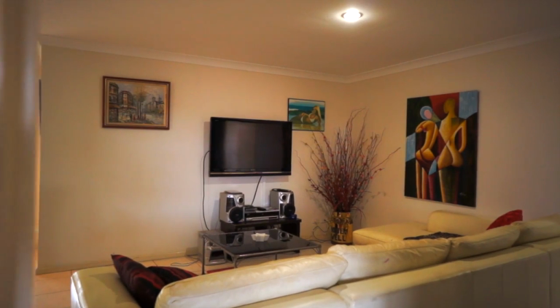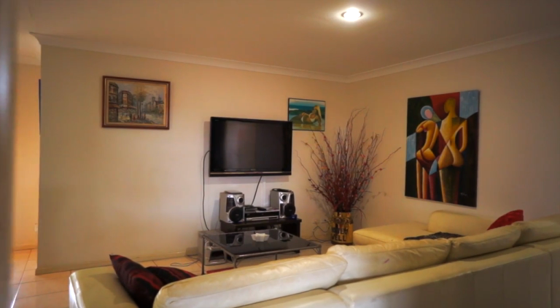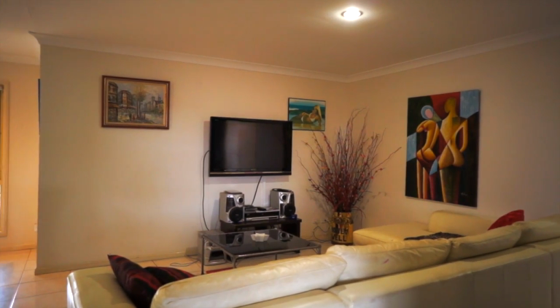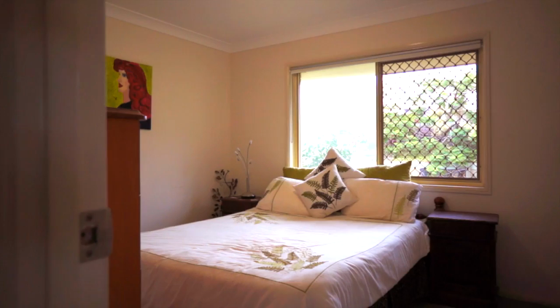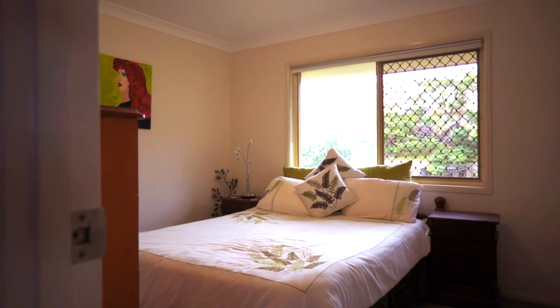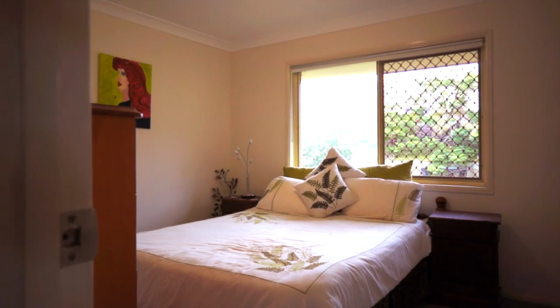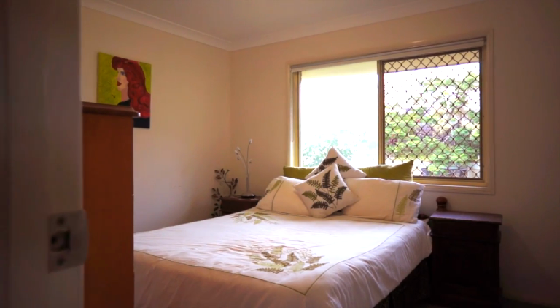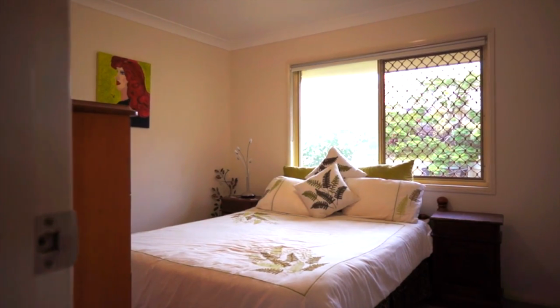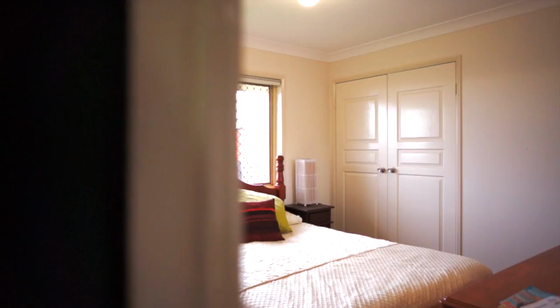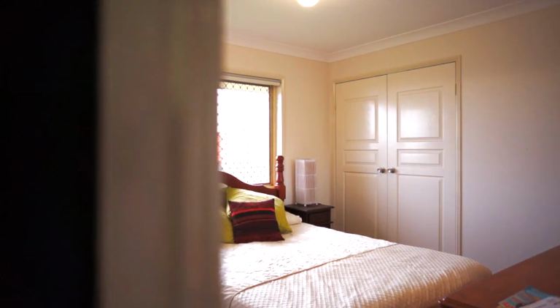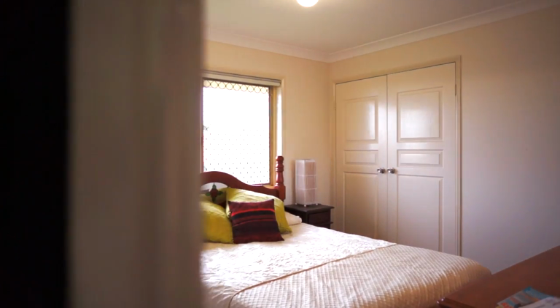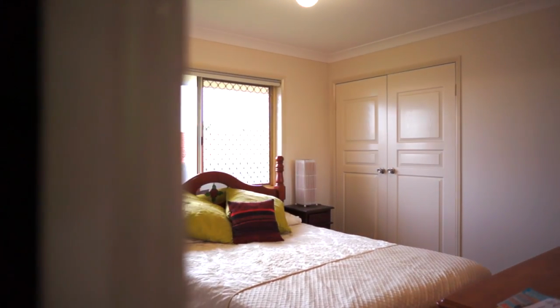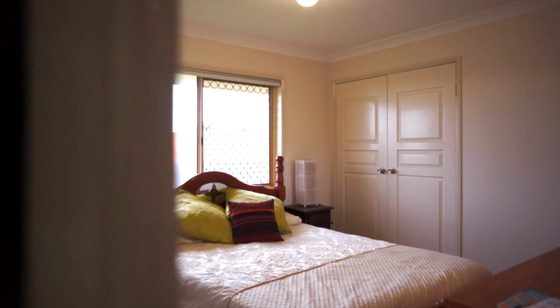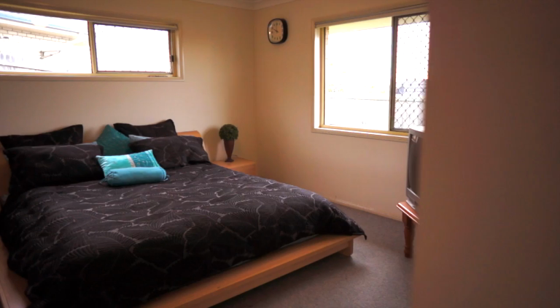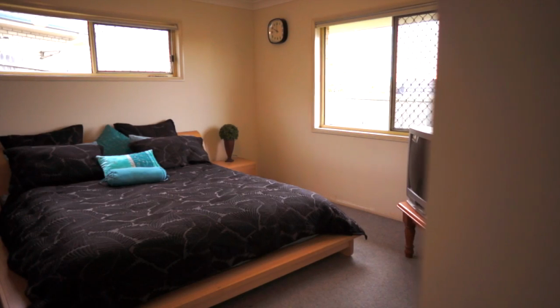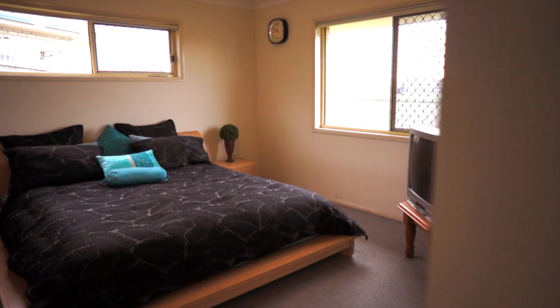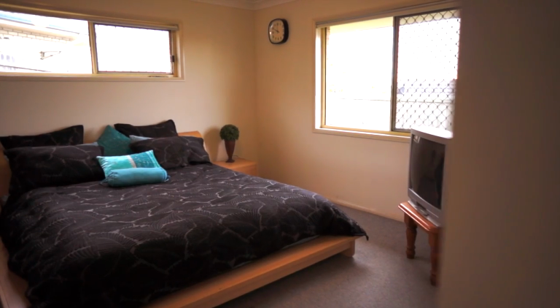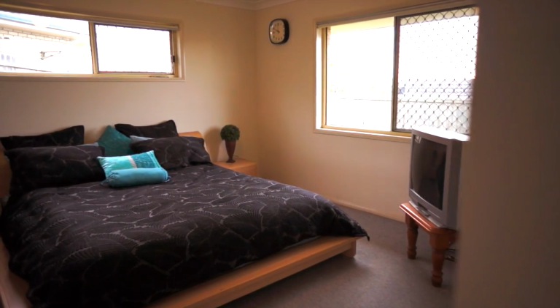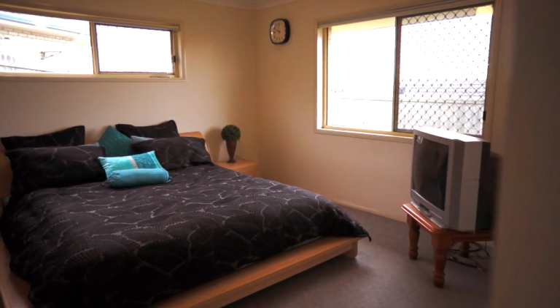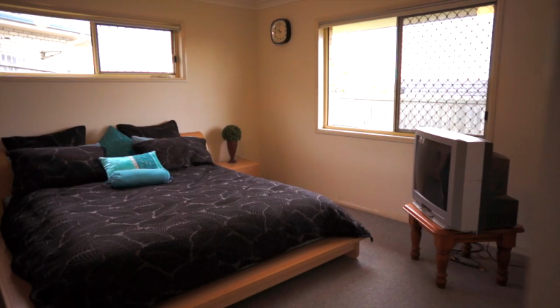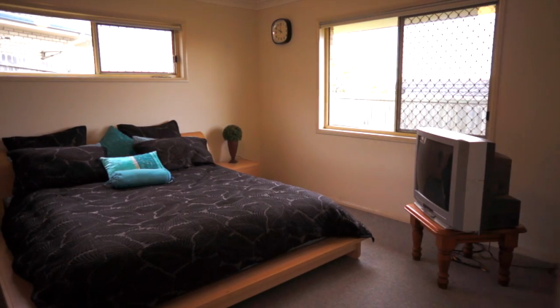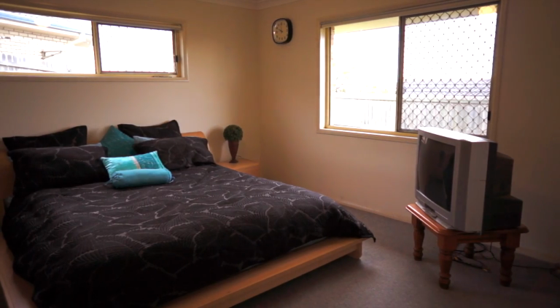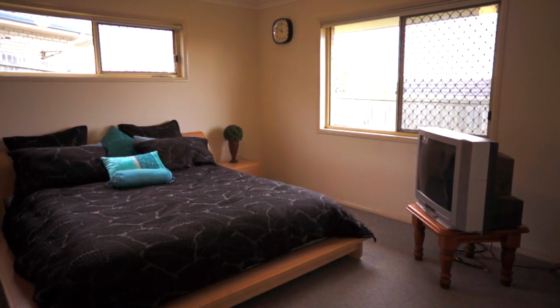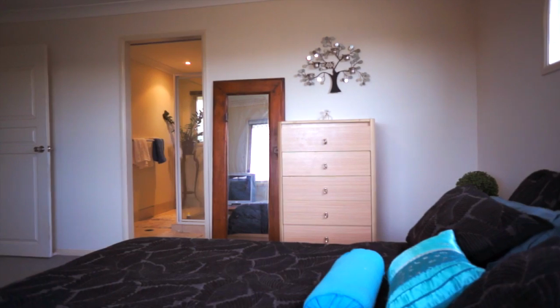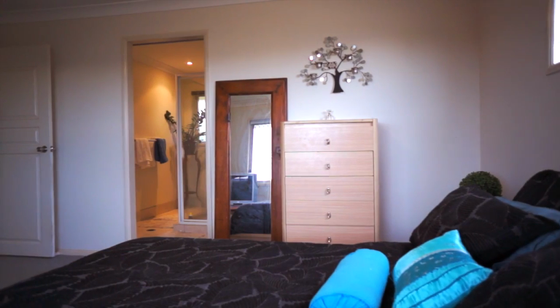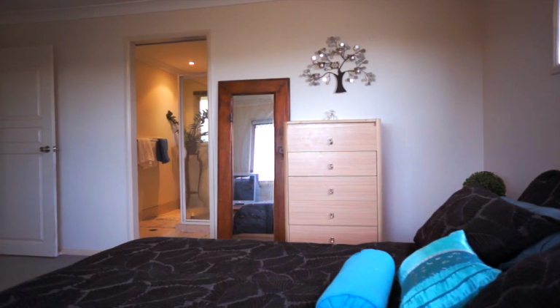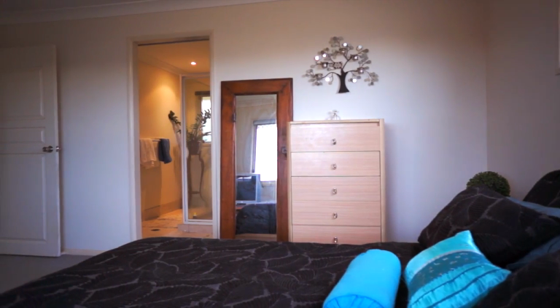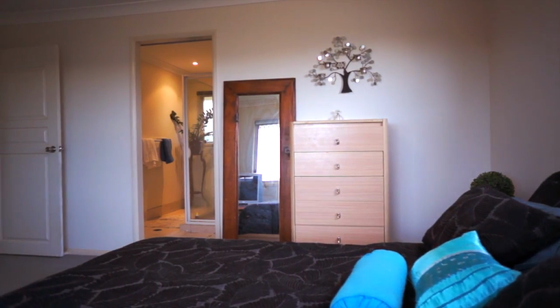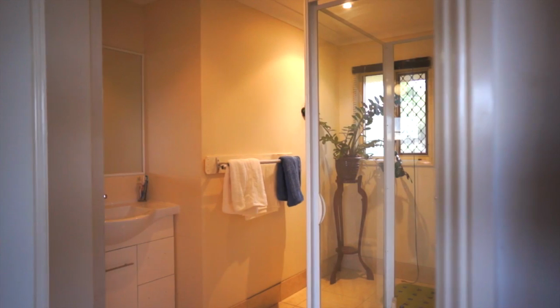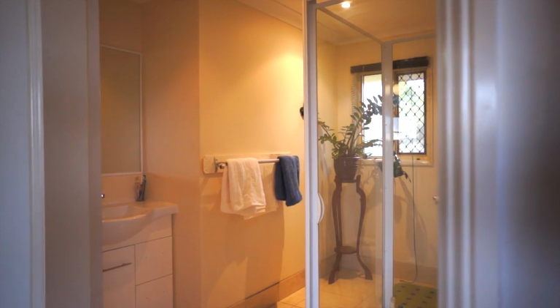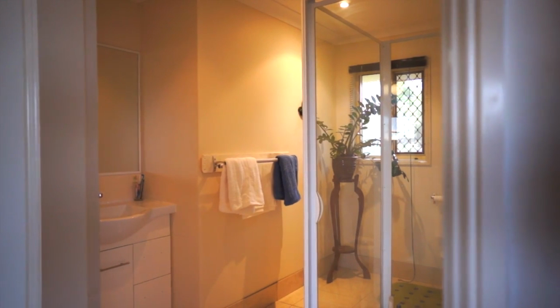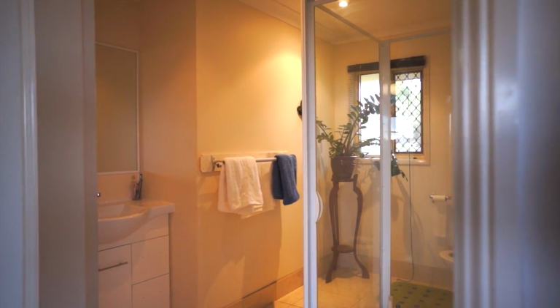There's plenty of room for the entire family with four generous bedrooms, three with built-ins and the main enjoys its own private ensuite.